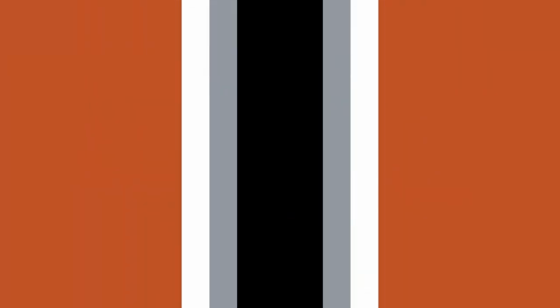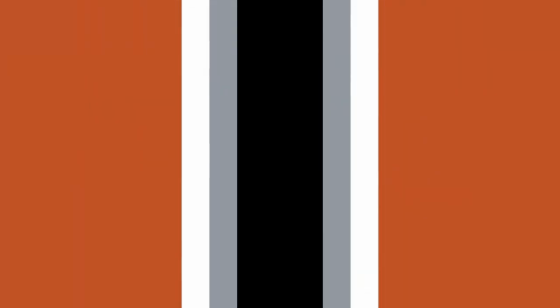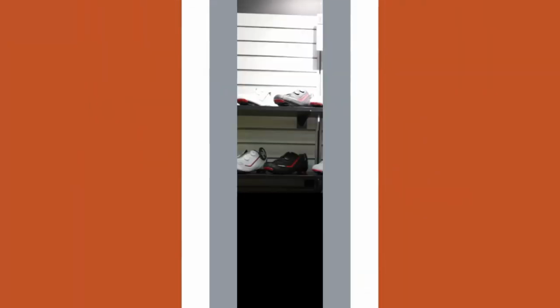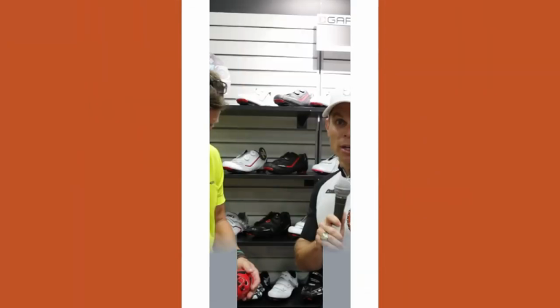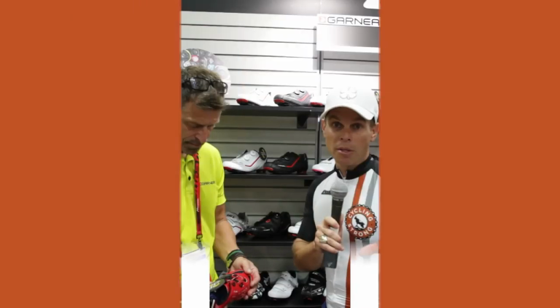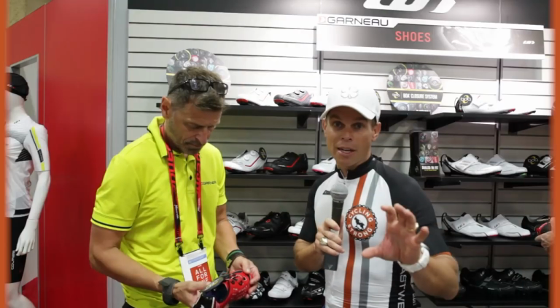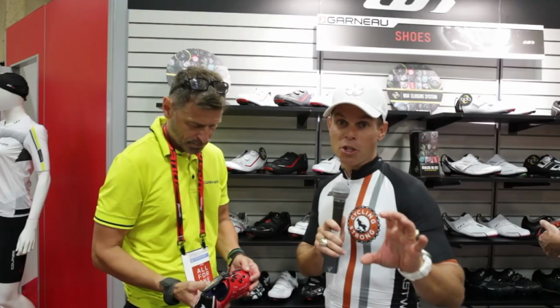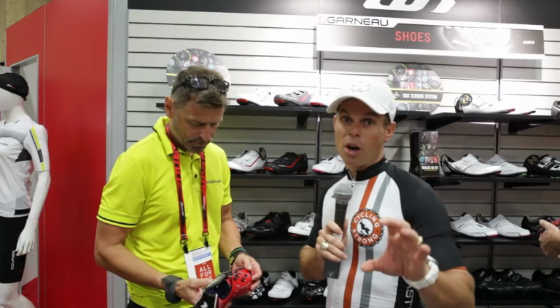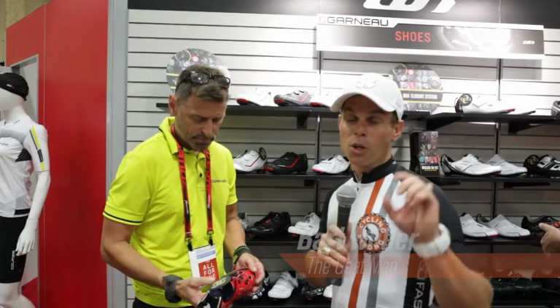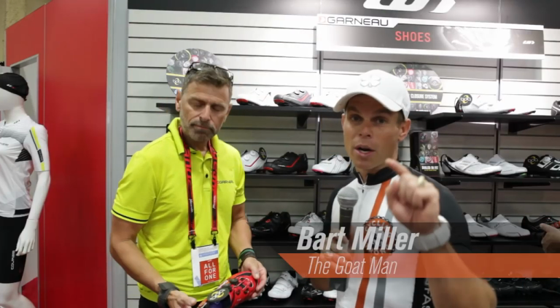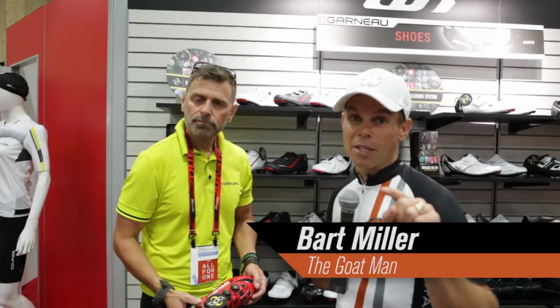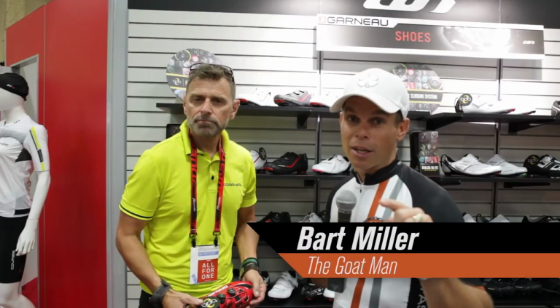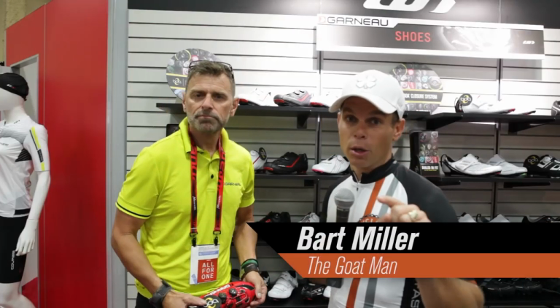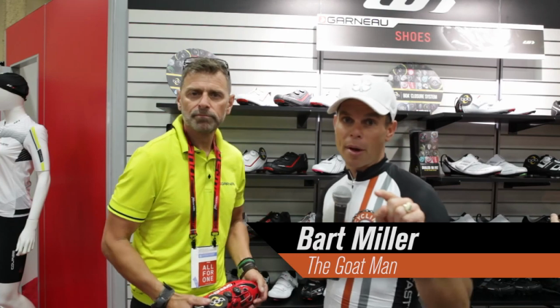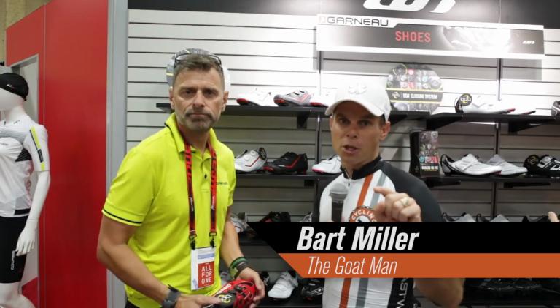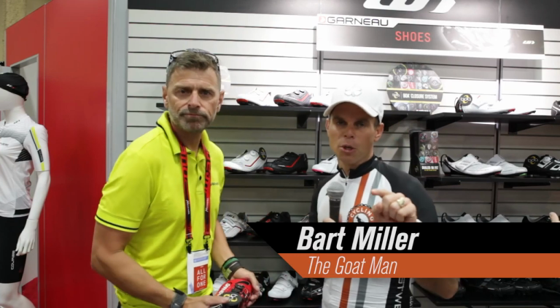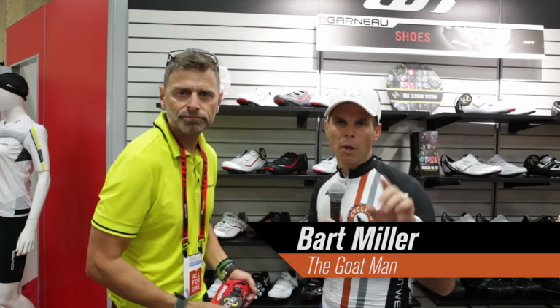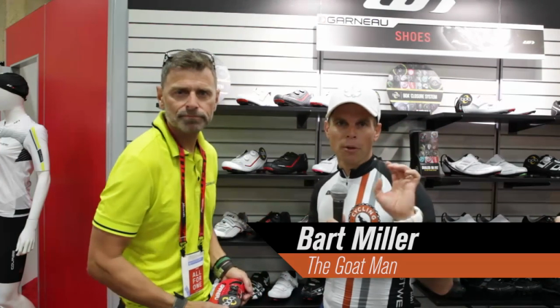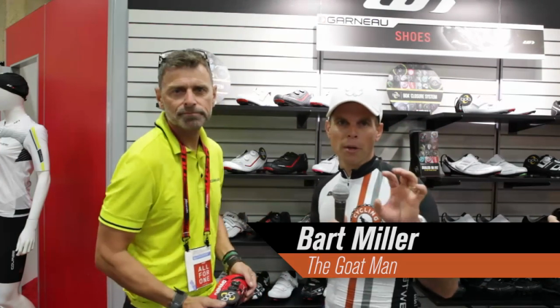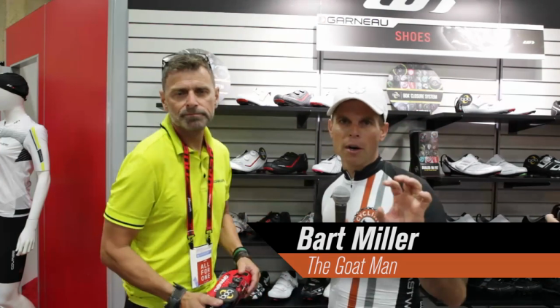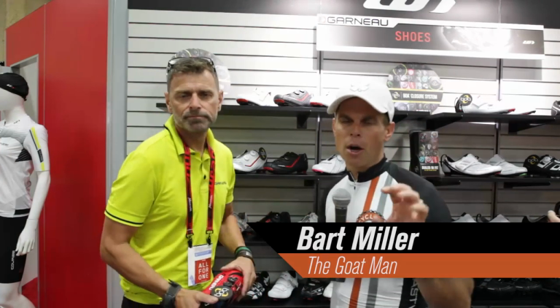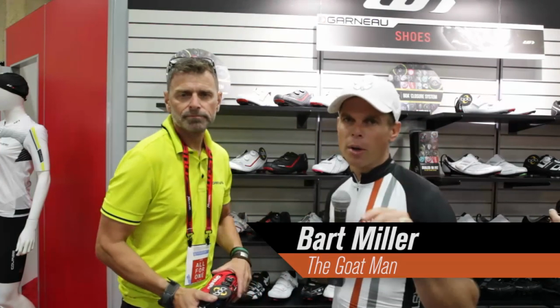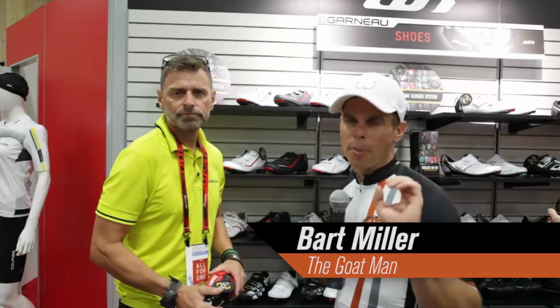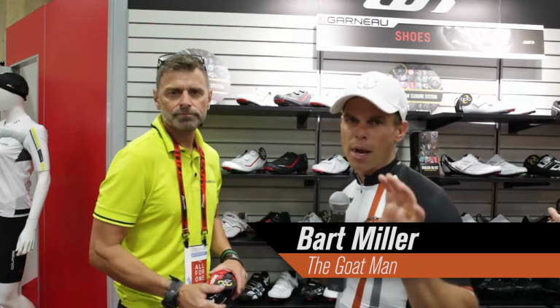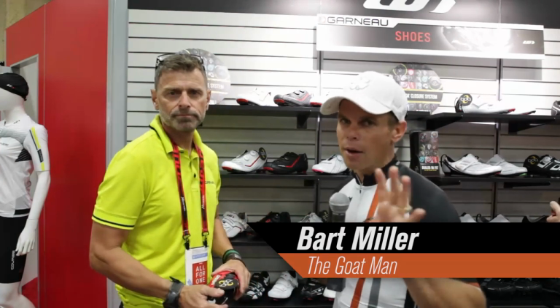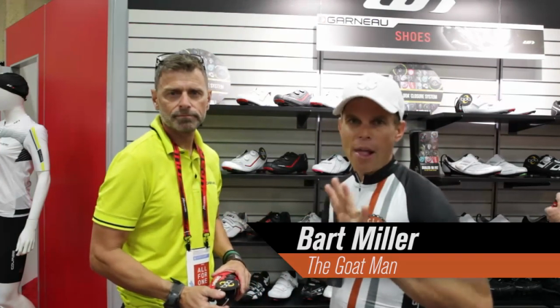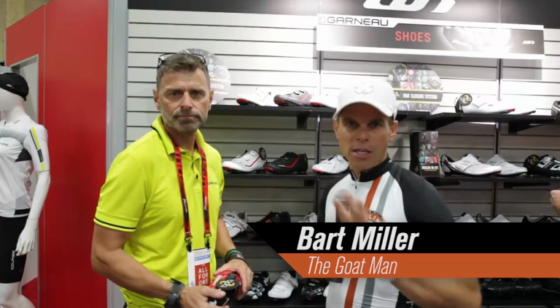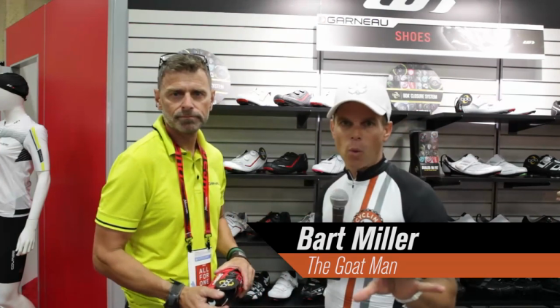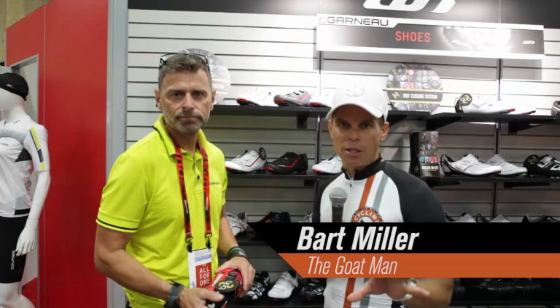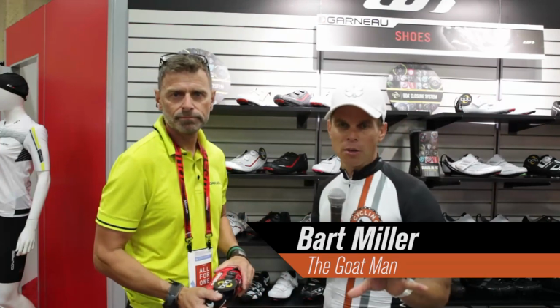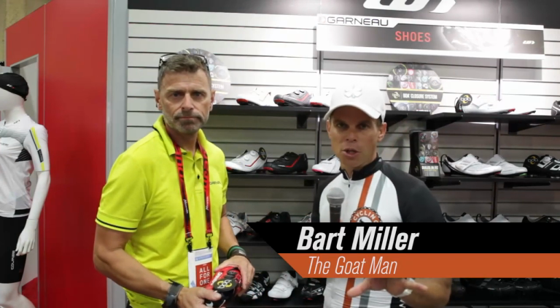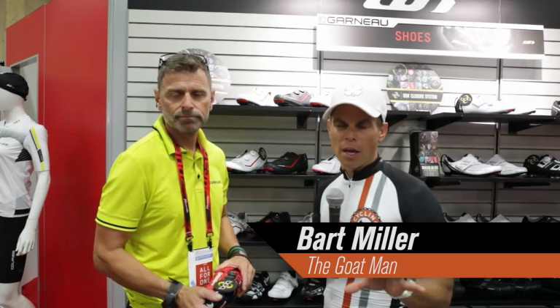Hey, Bart Miller here with Cycling Strong. We're going to talk a little bit about shoes. We're here with Louis Garneau and we've got Pierre, who's going to walk us through the shoe line.